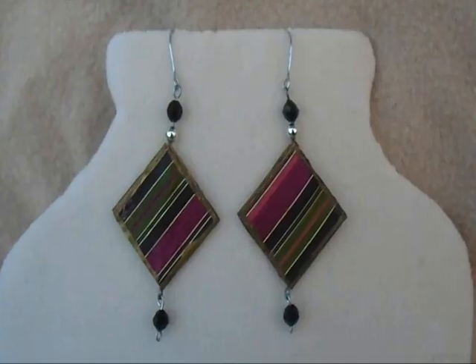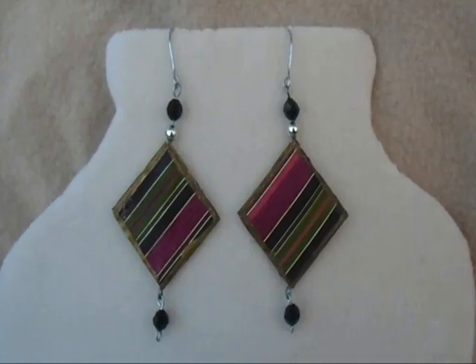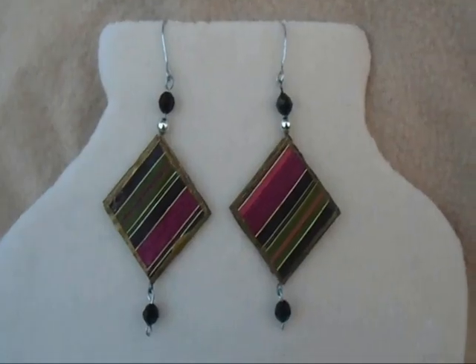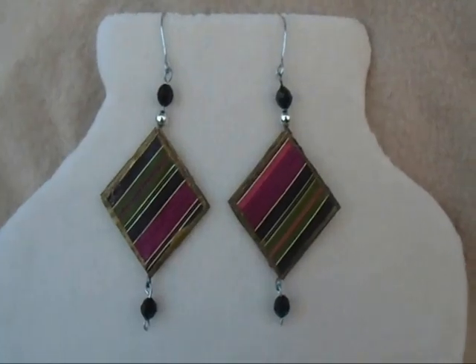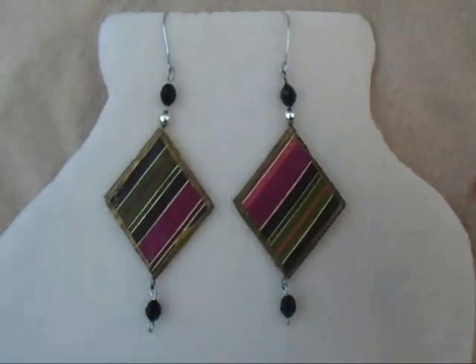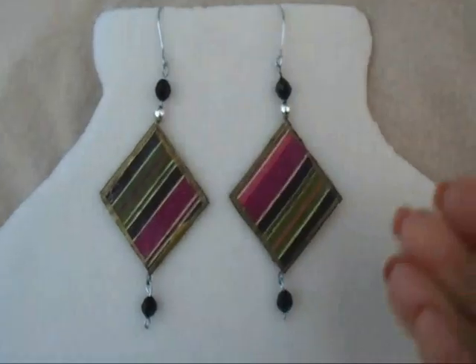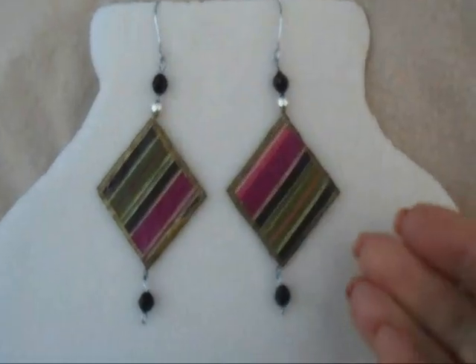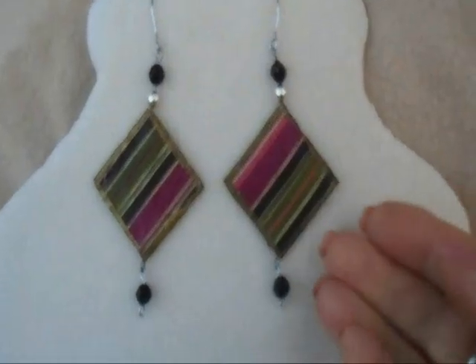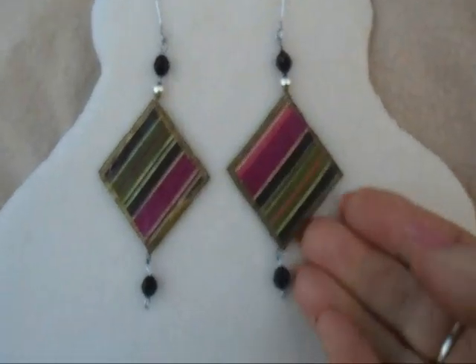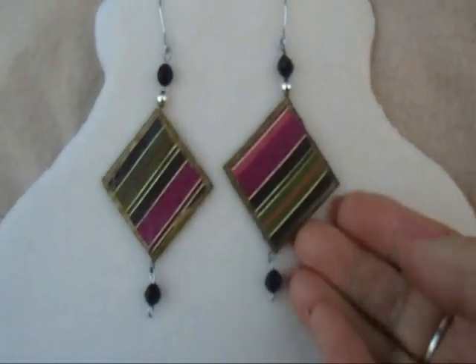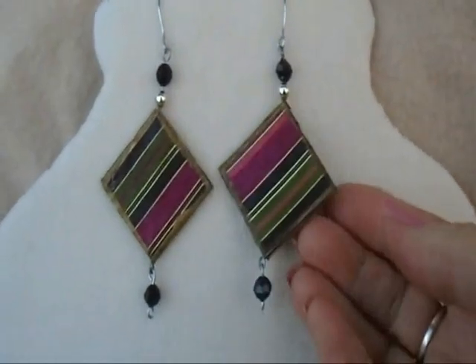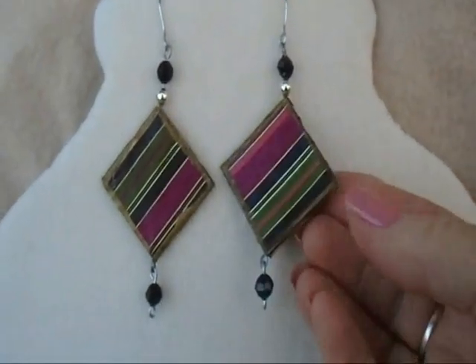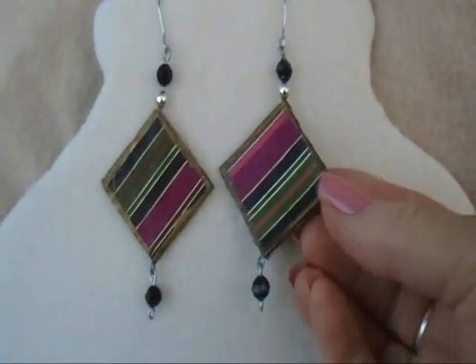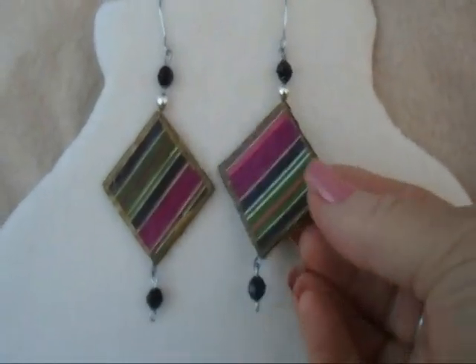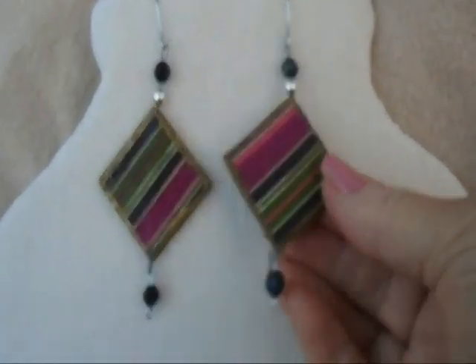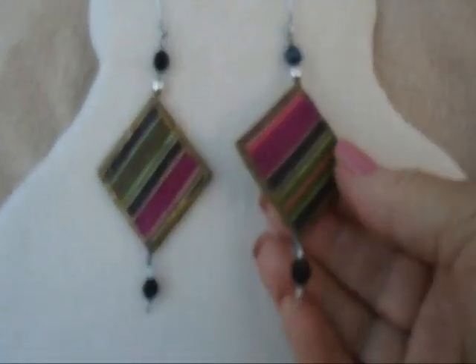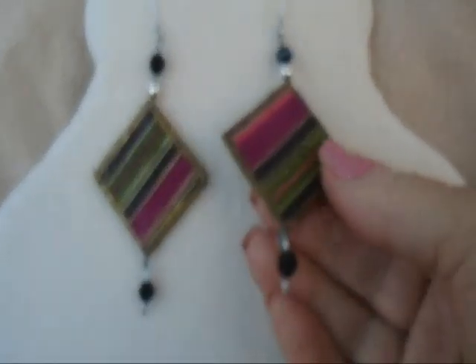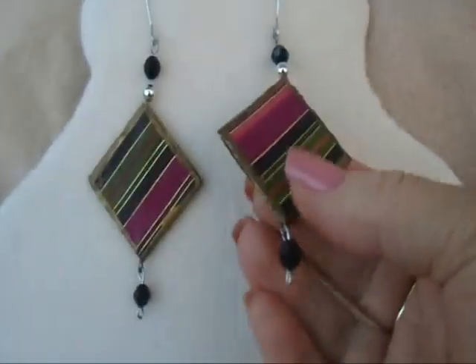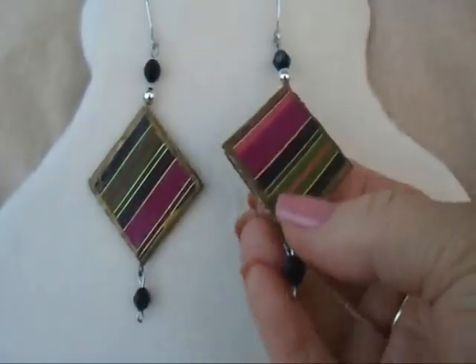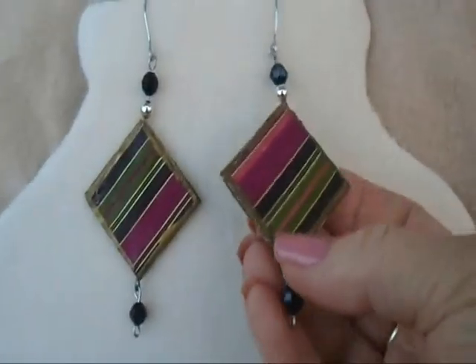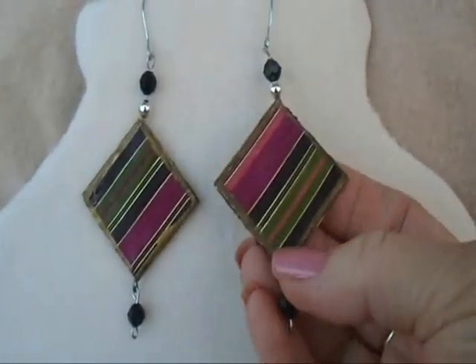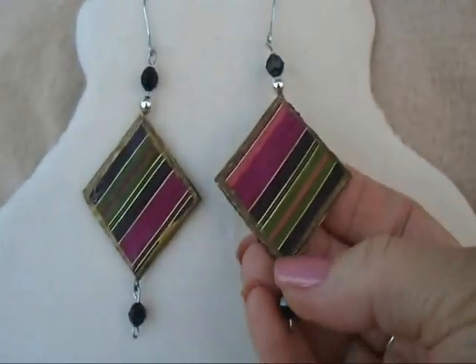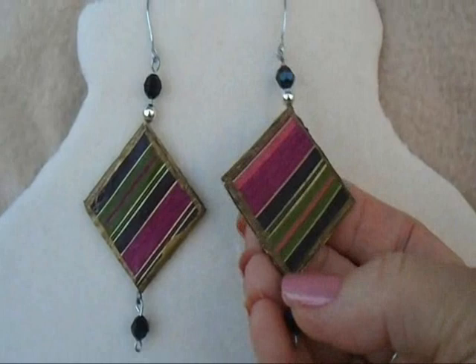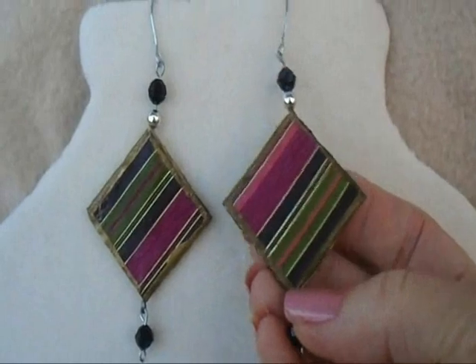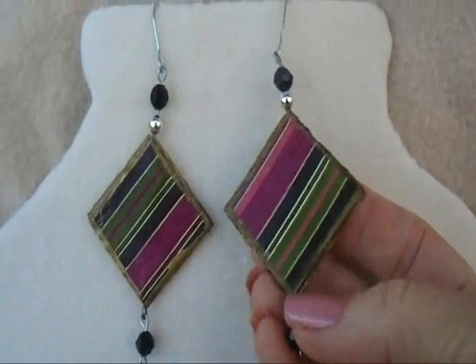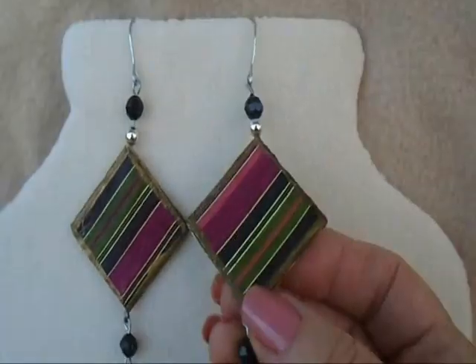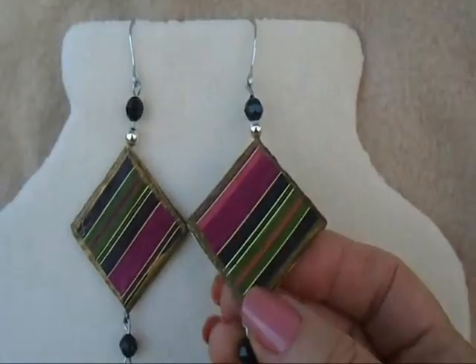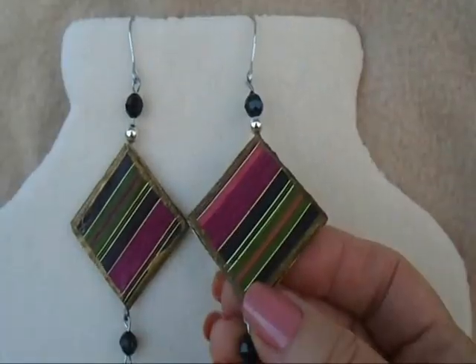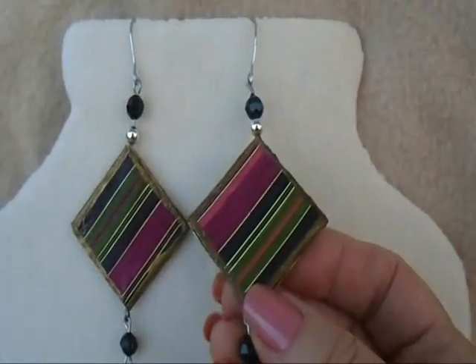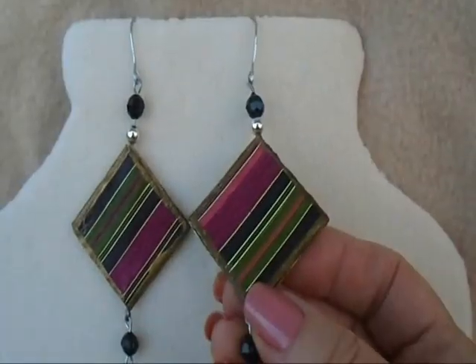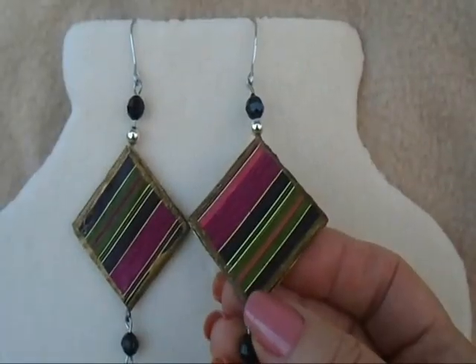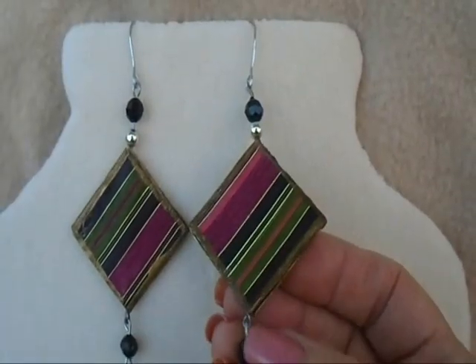Hi everyone, this is Emmy. Today I'm going to show you how to make these fabric earrings. So let's get started.